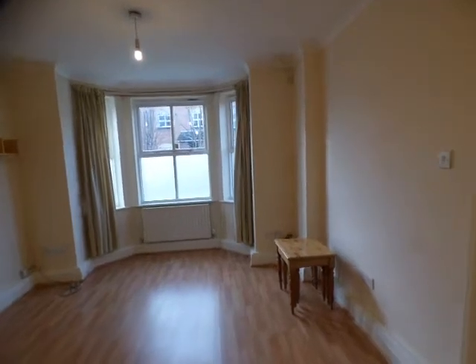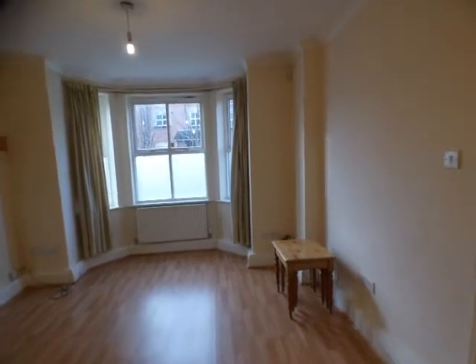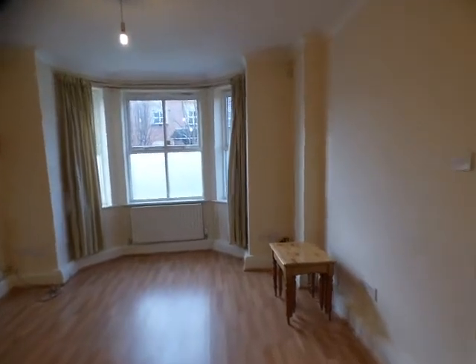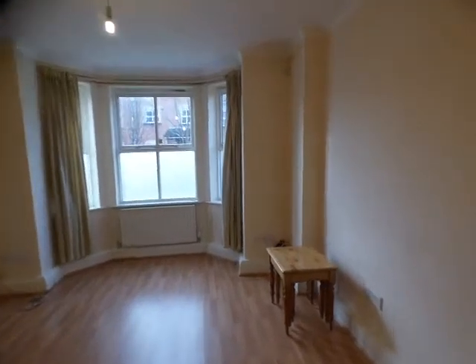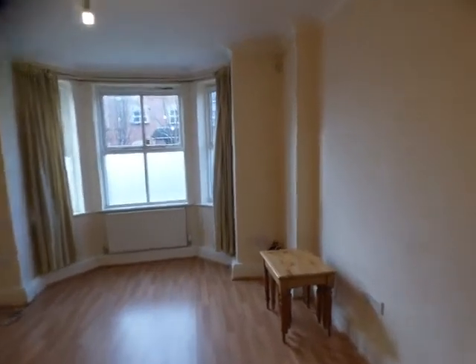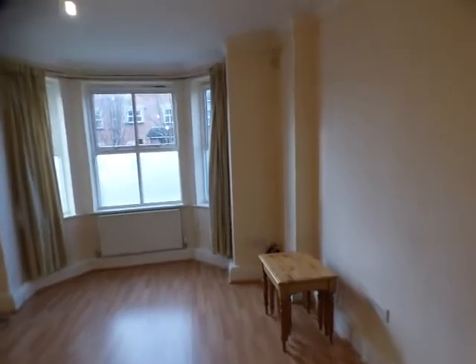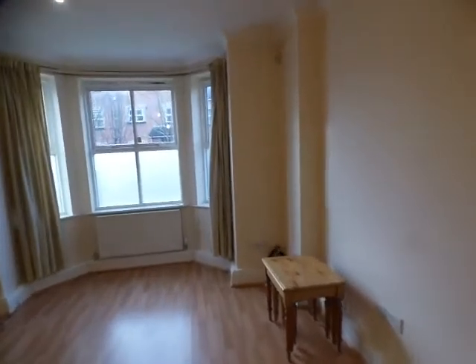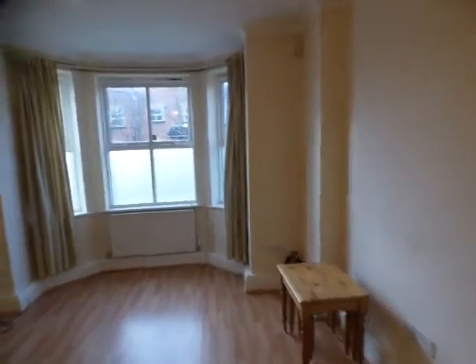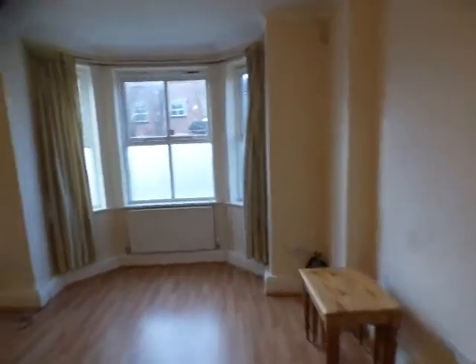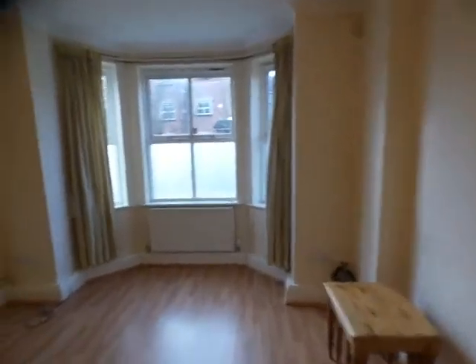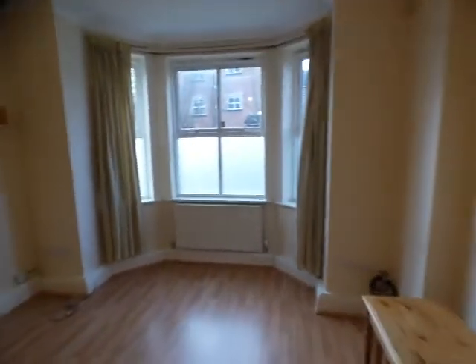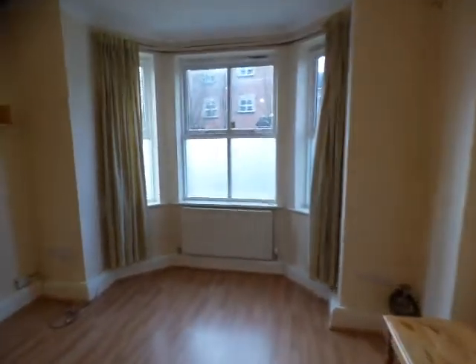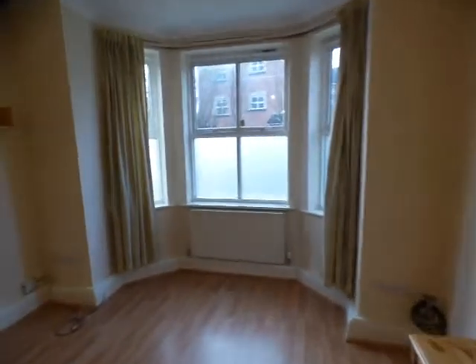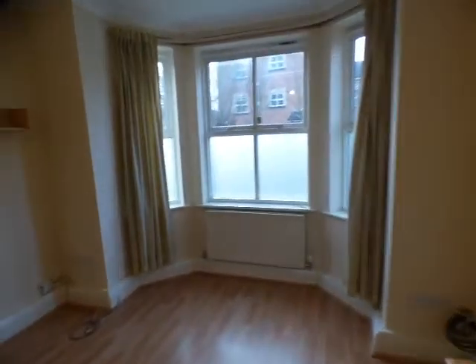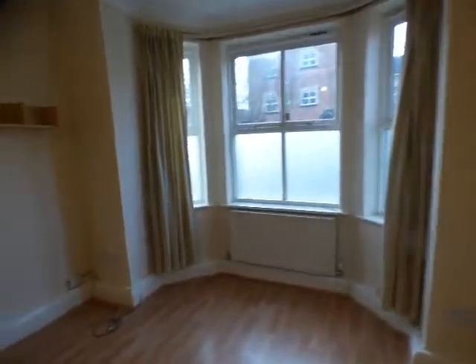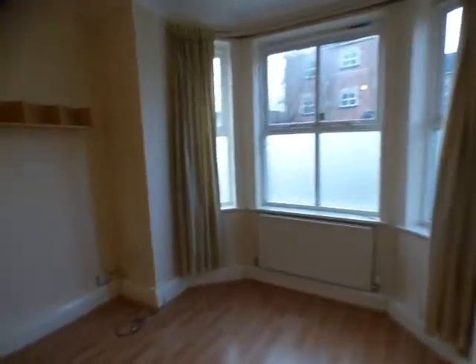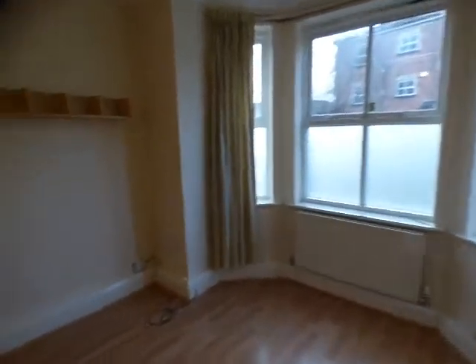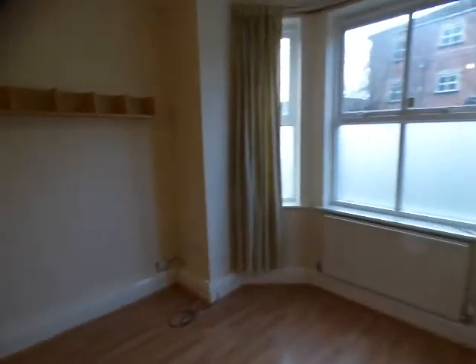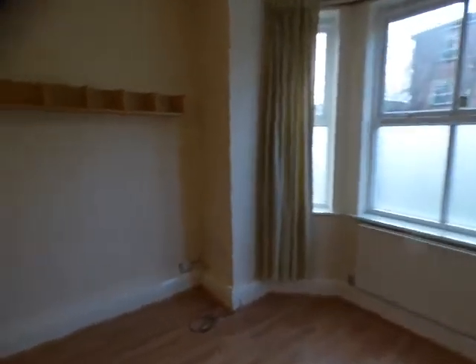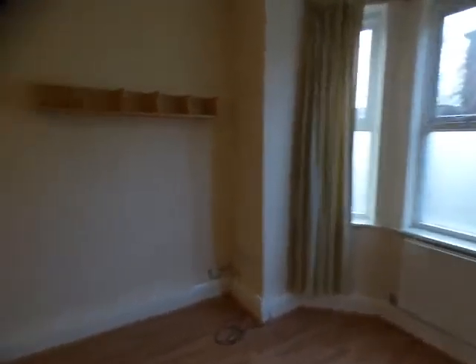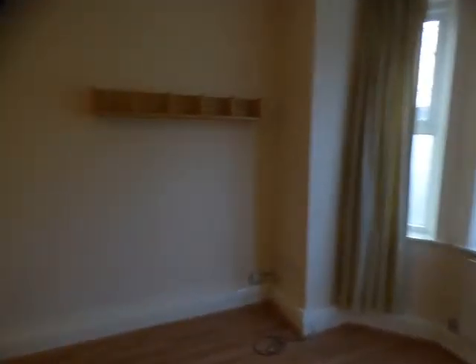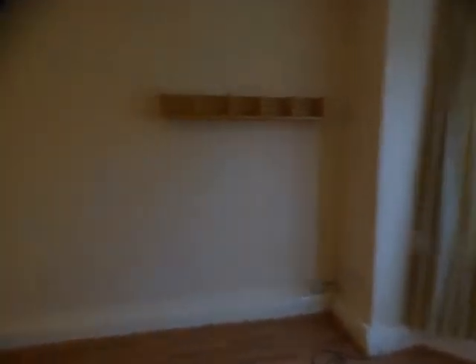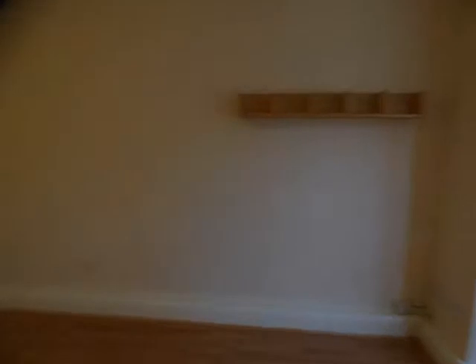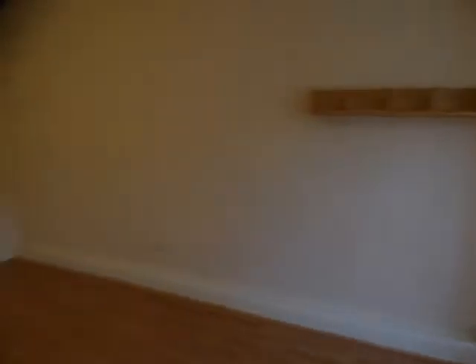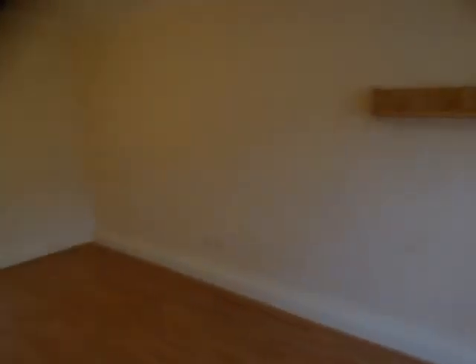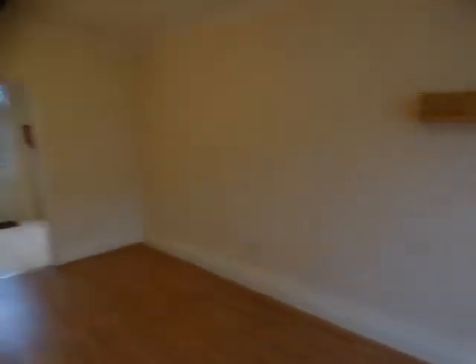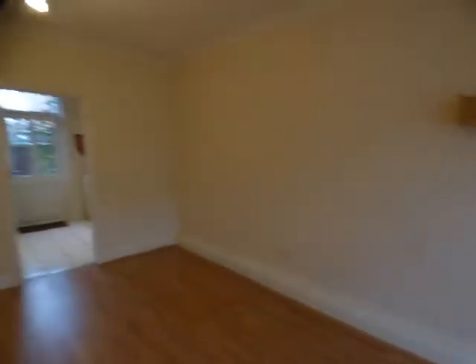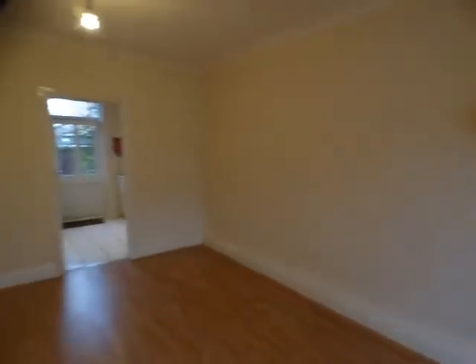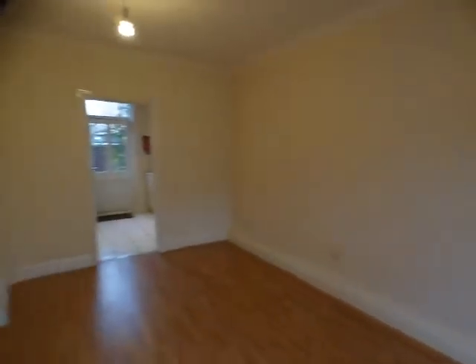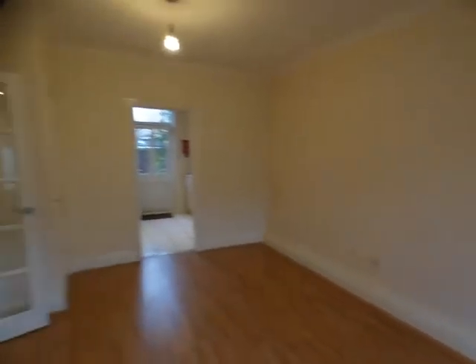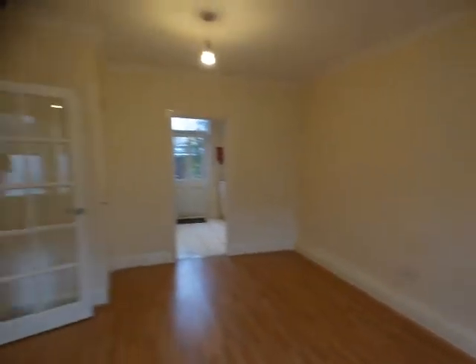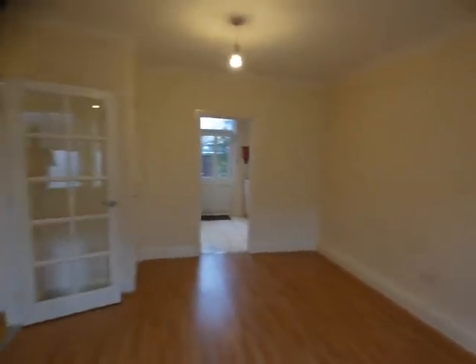Elm Grove, Disbury. This is a modern two bedroom ground floor apartment.